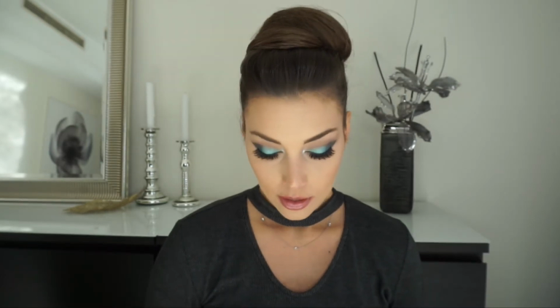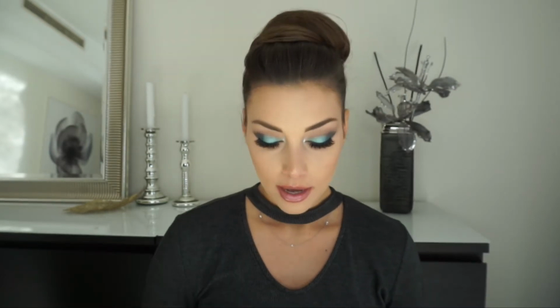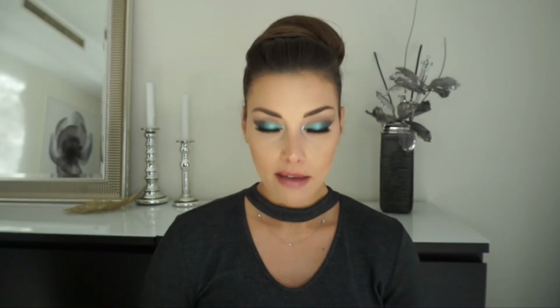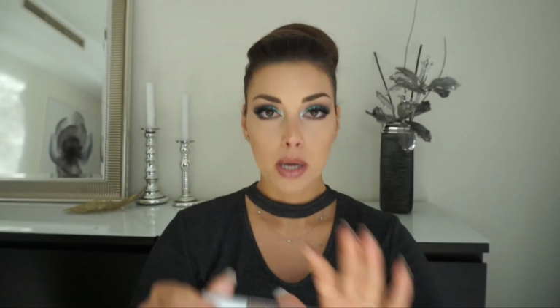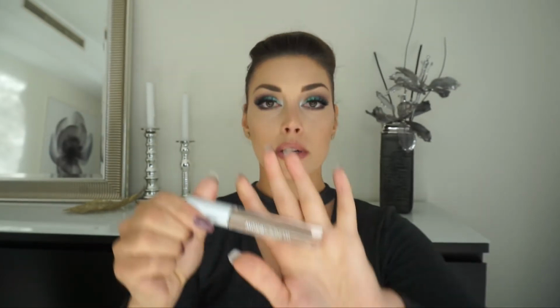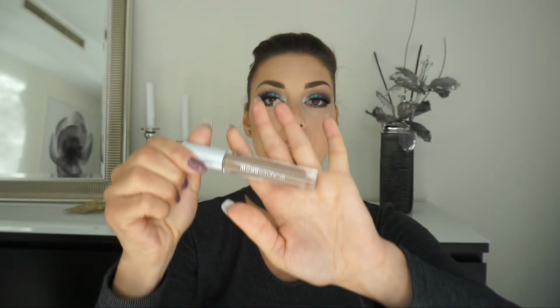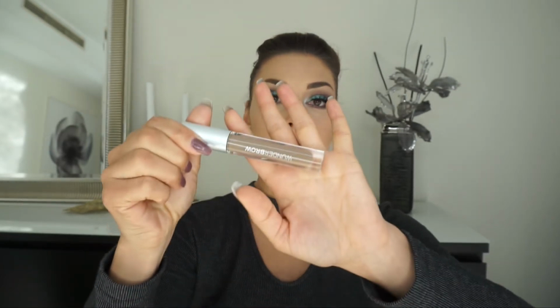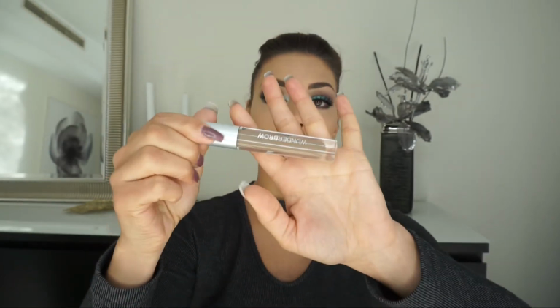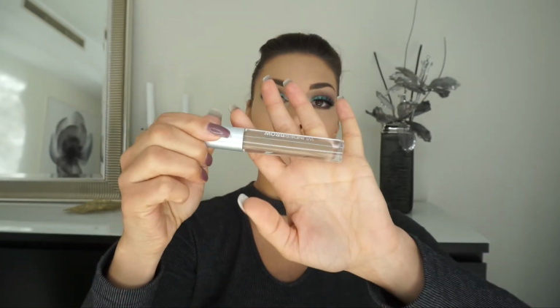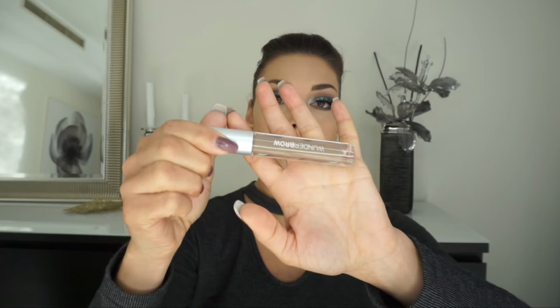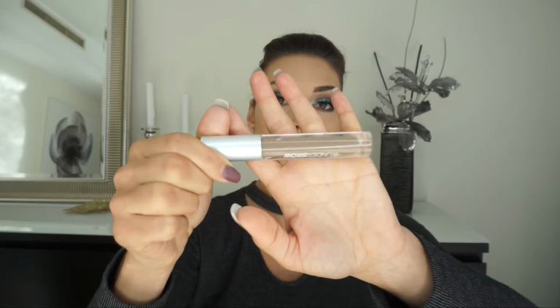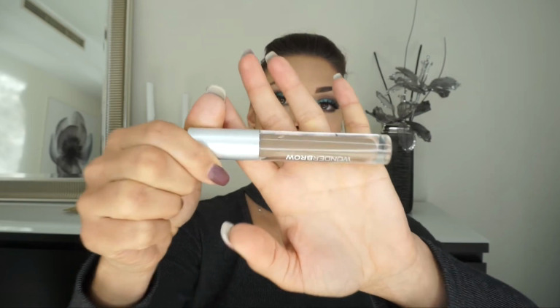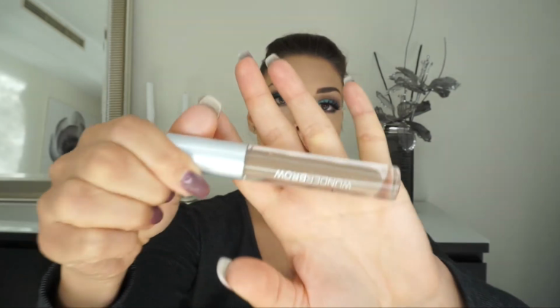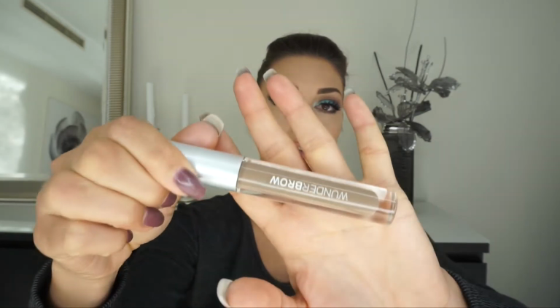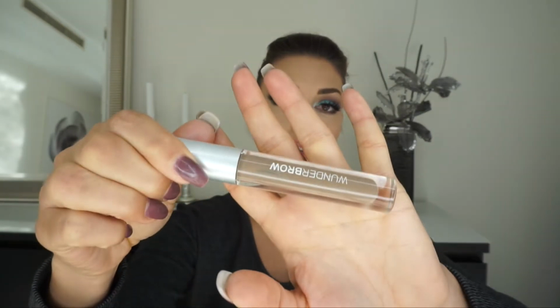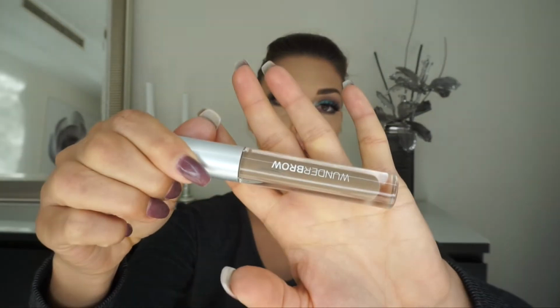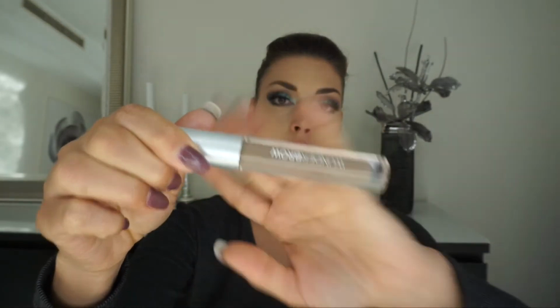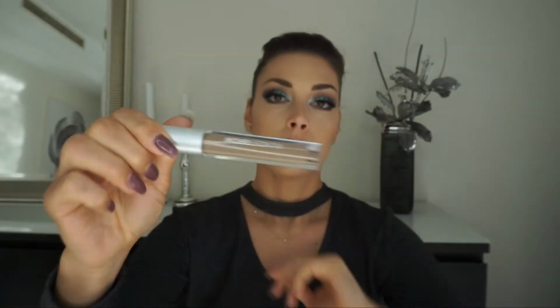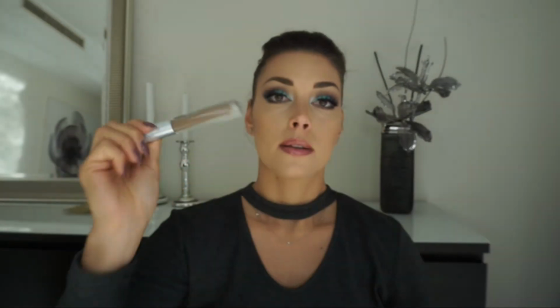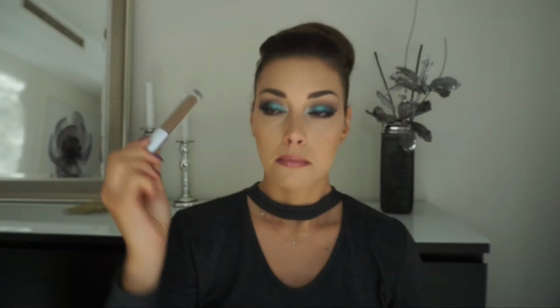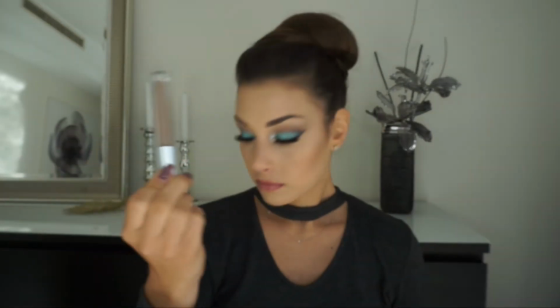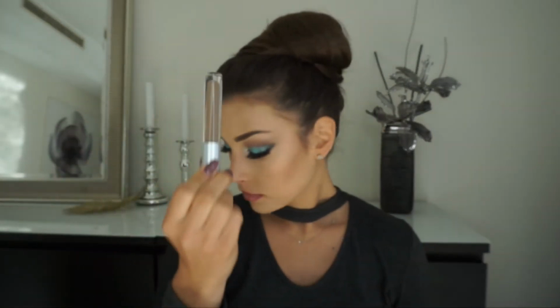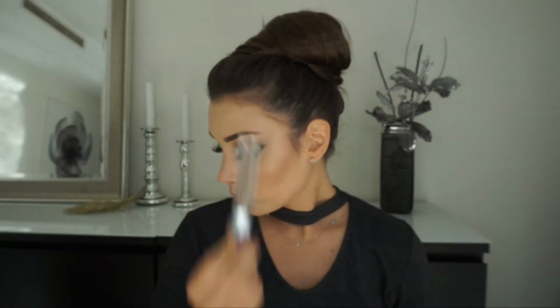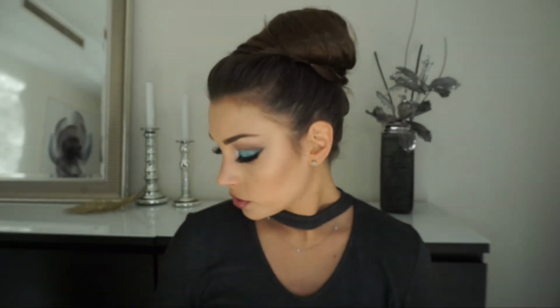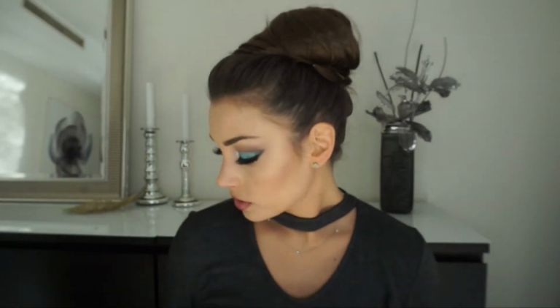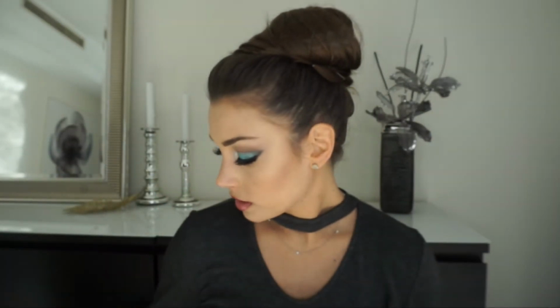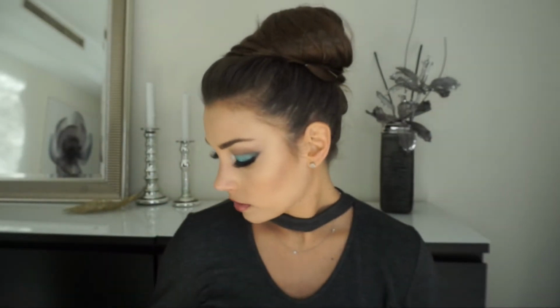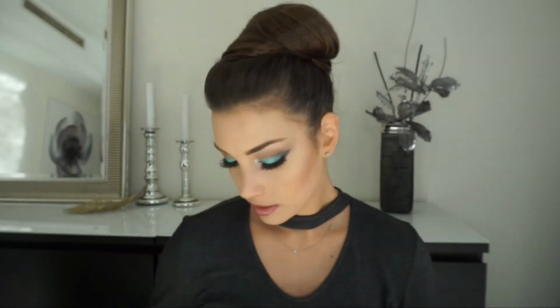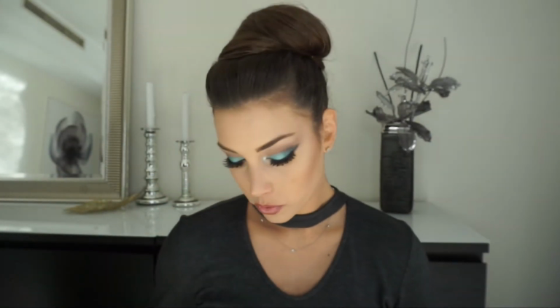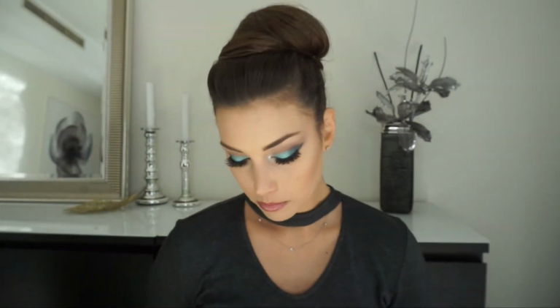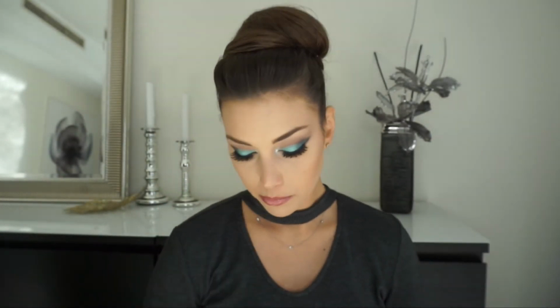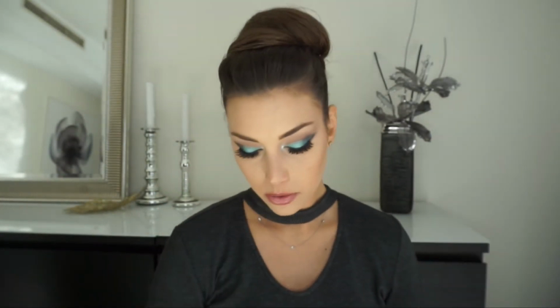I have my Wonder Brow — of course always using this one when I'm doing my brows.